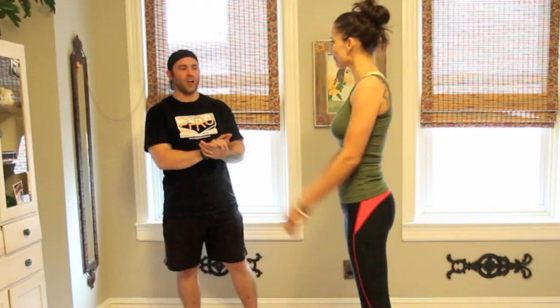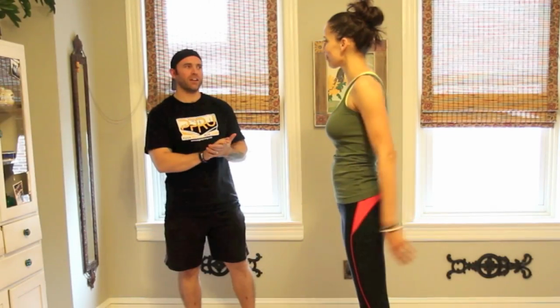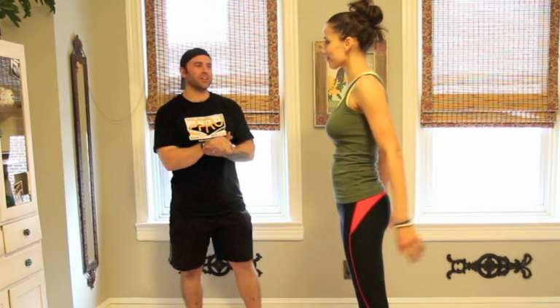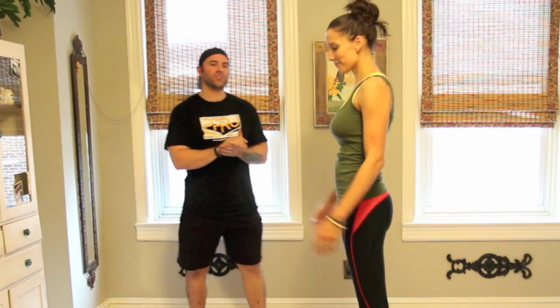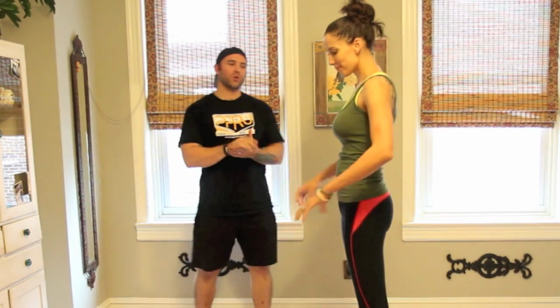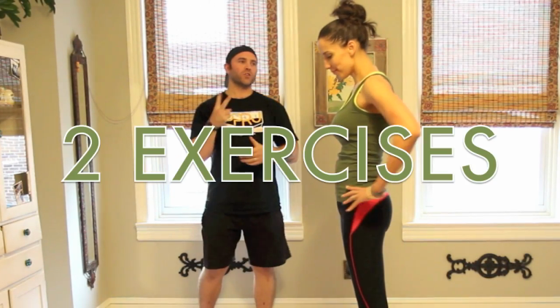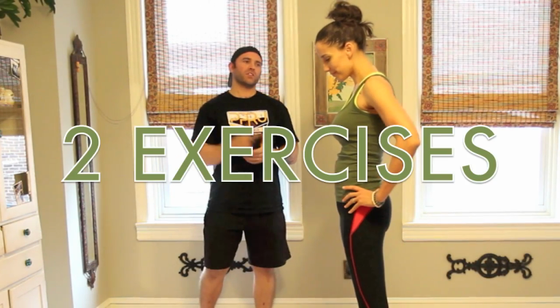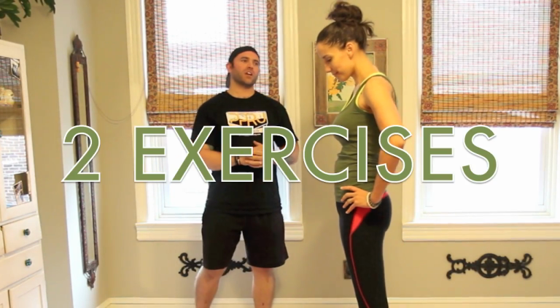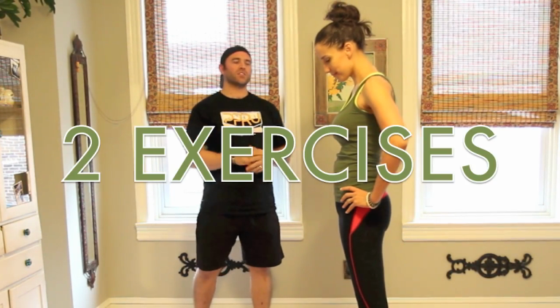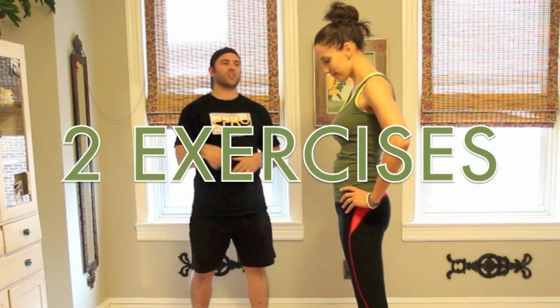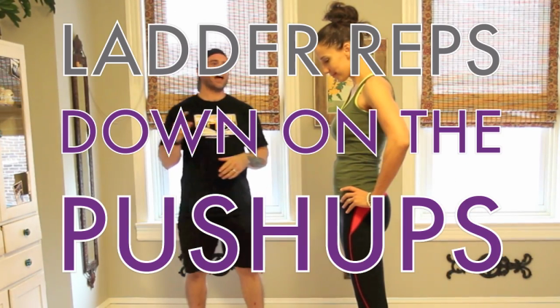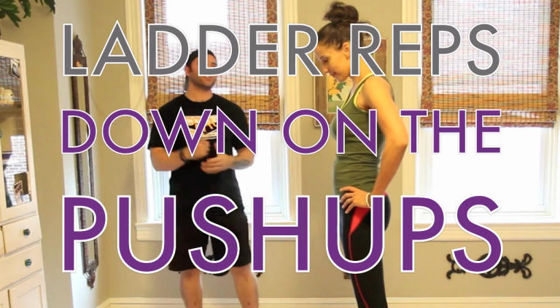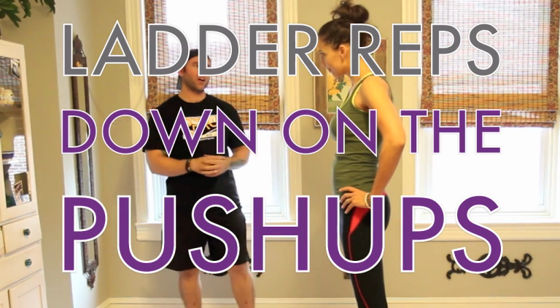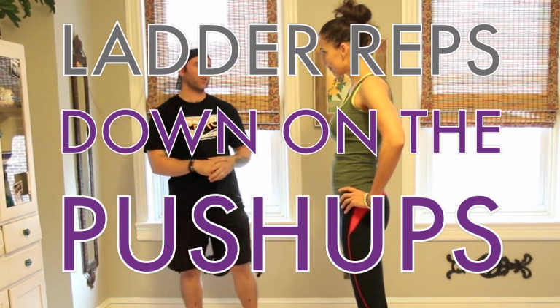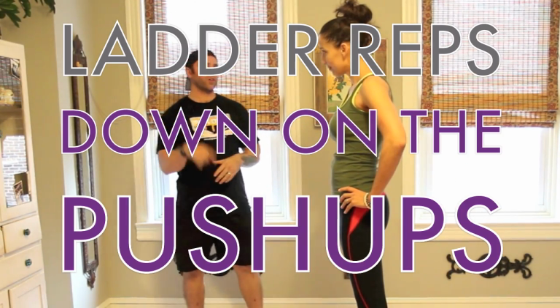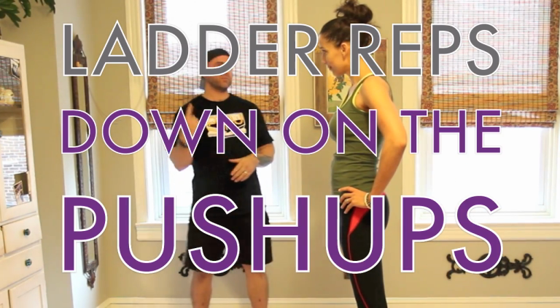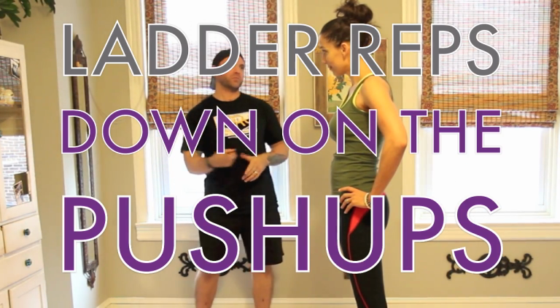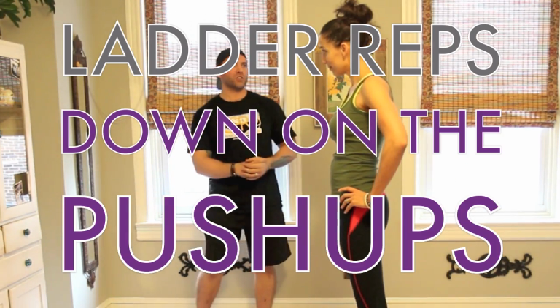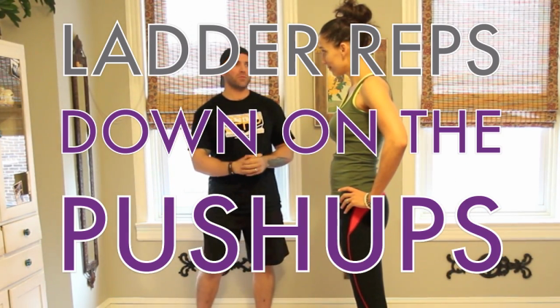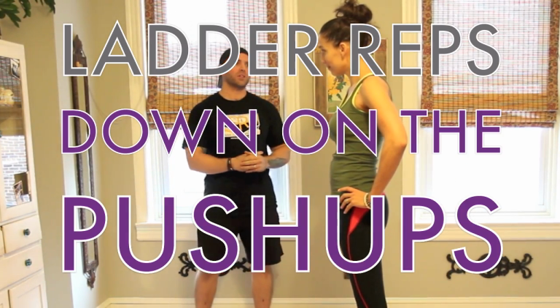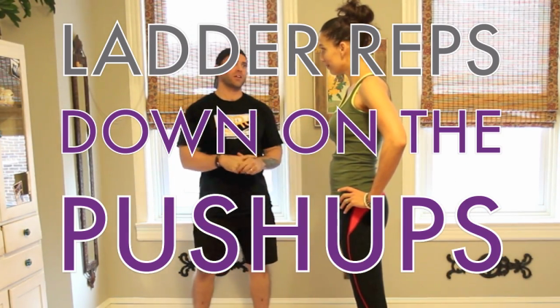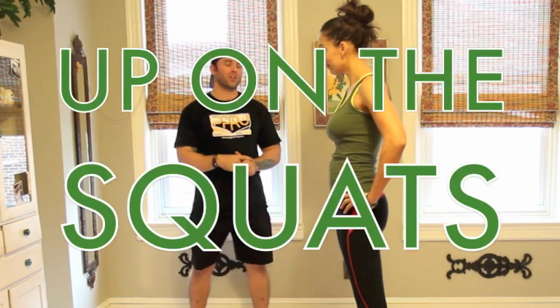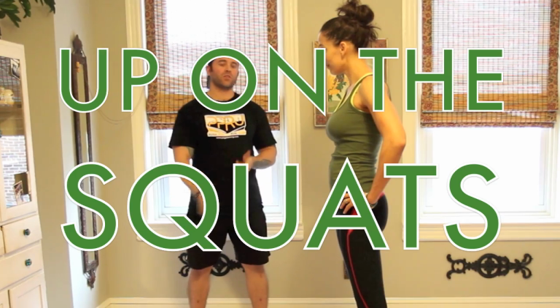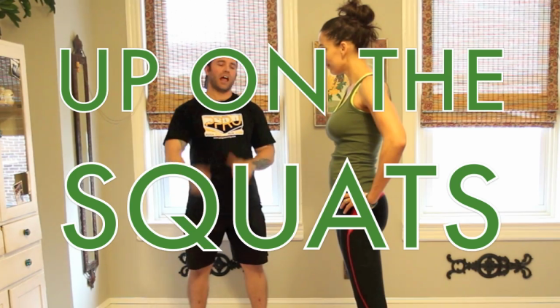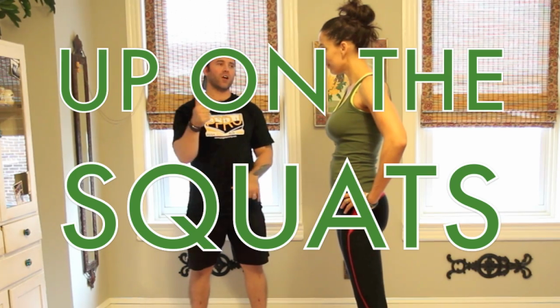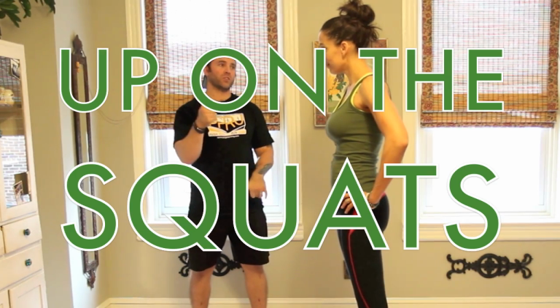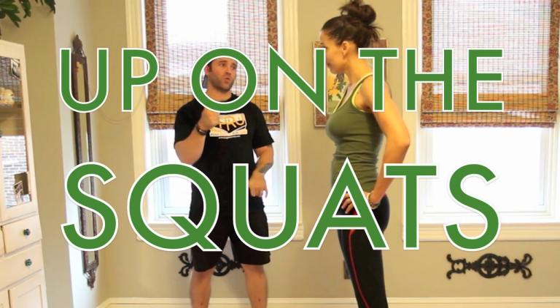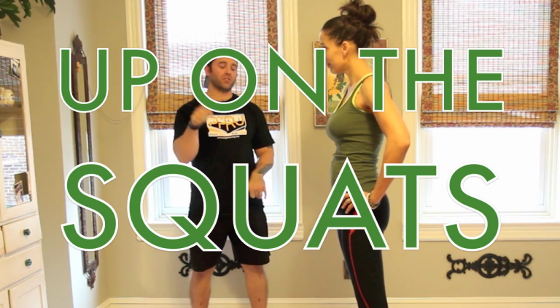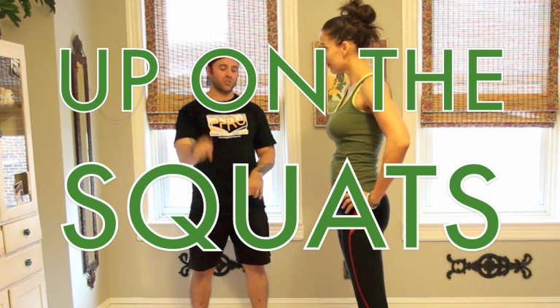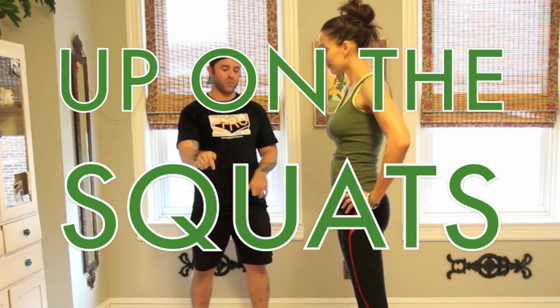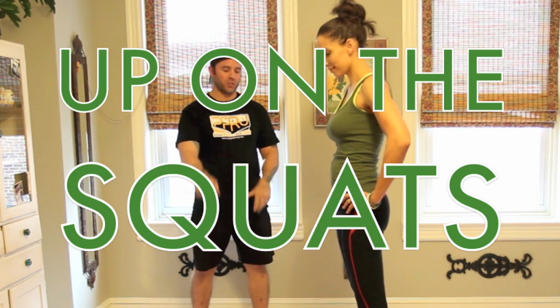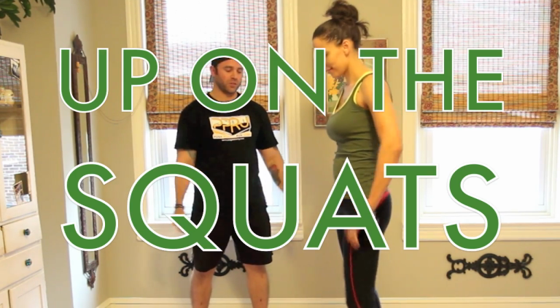Alright, so you're going to do two exercises. You're going to ladder down on the push-ups, and you're going to ladder up with the squats. So let's start with push-ups.